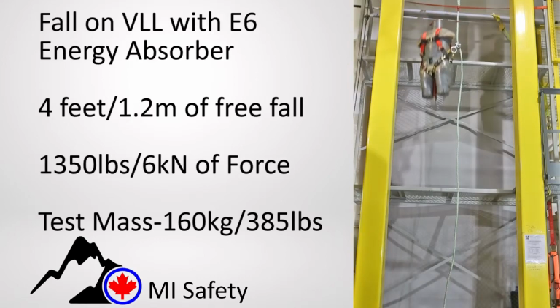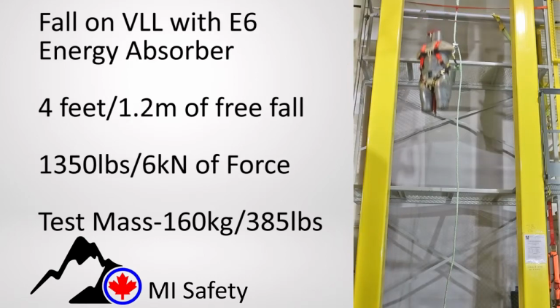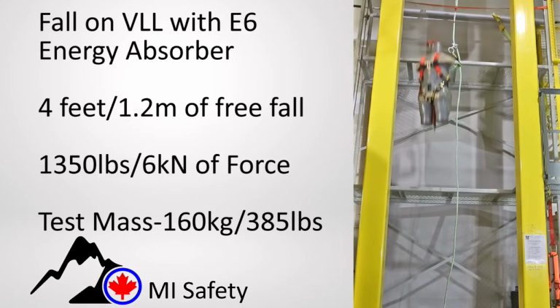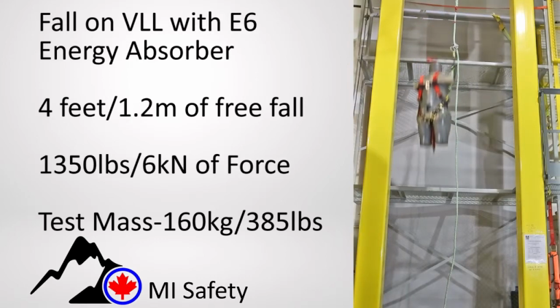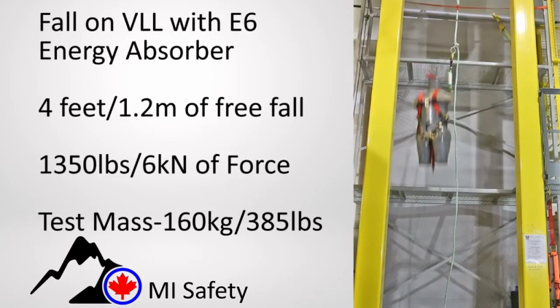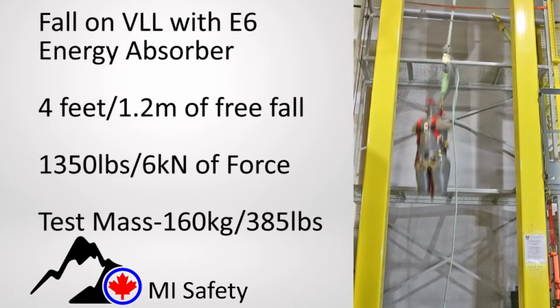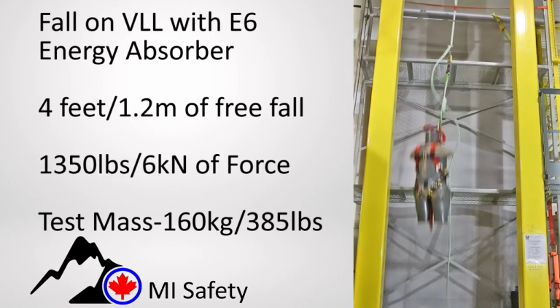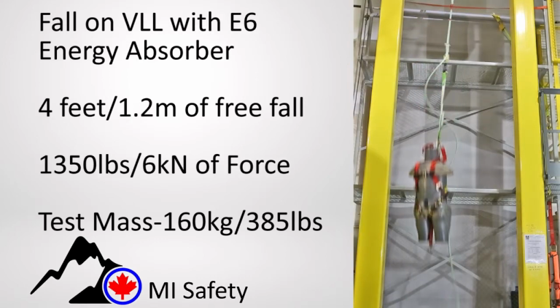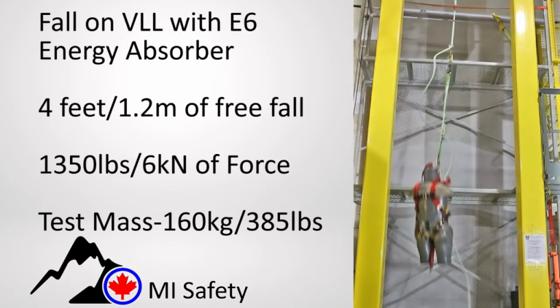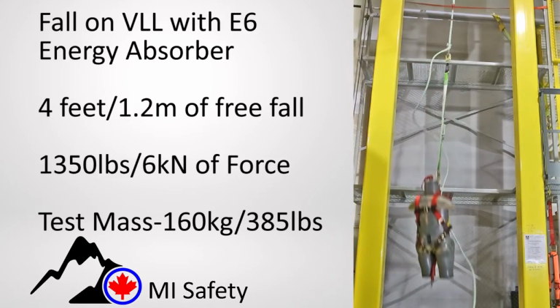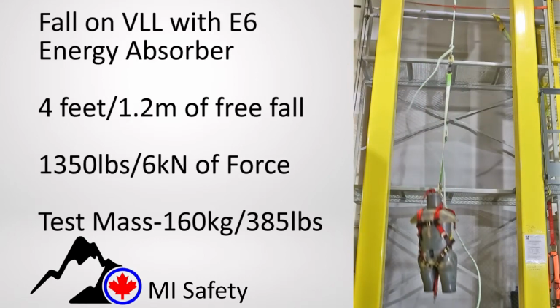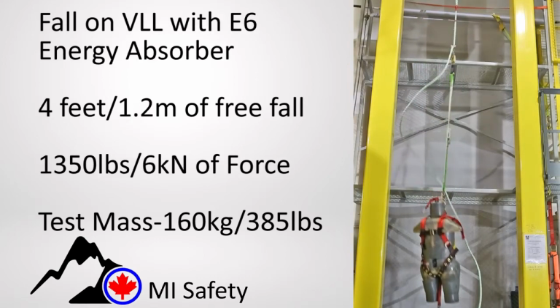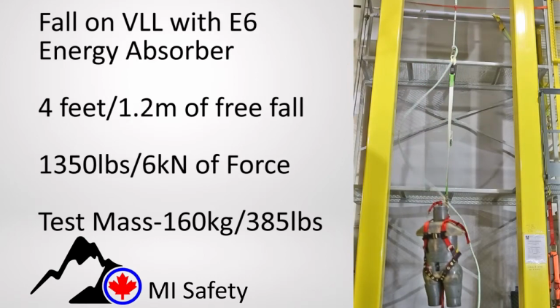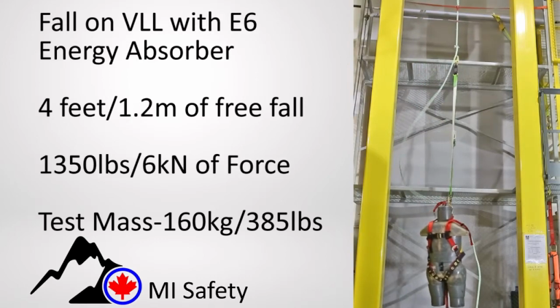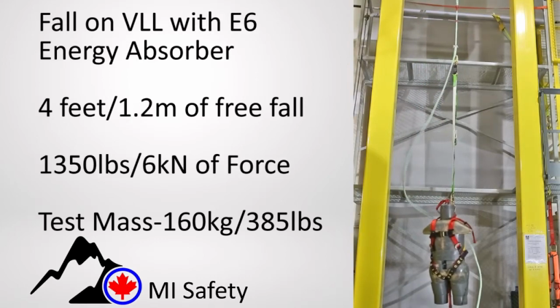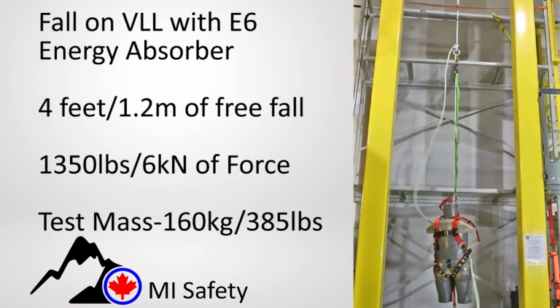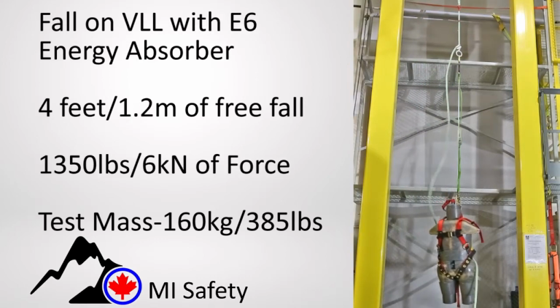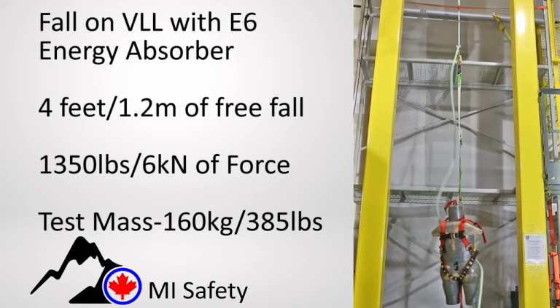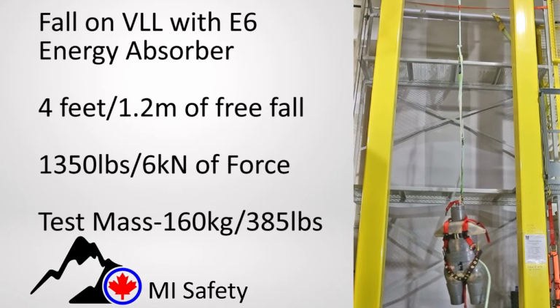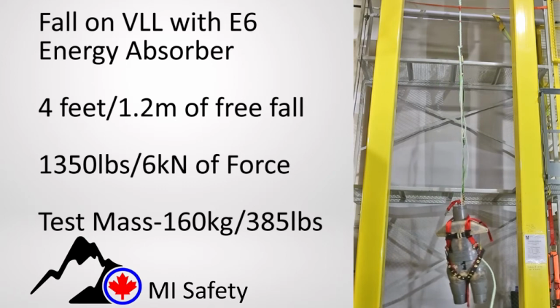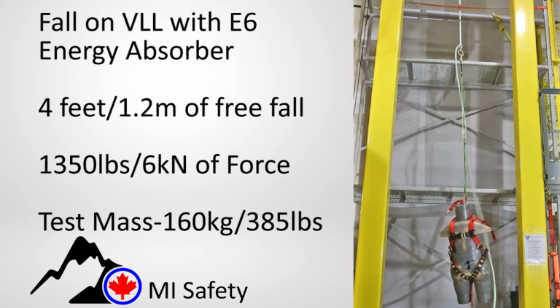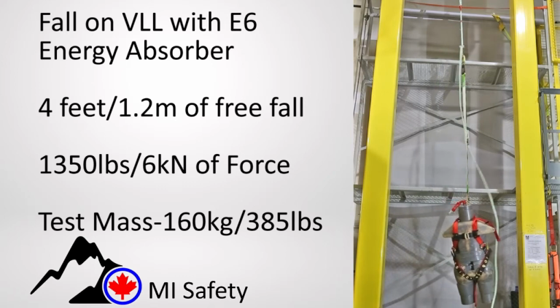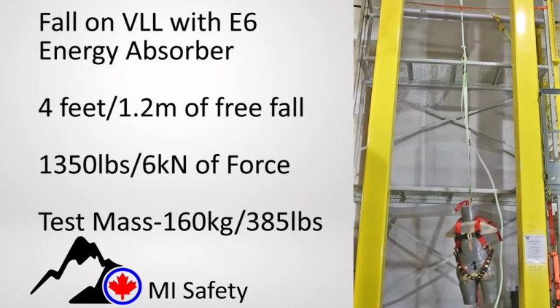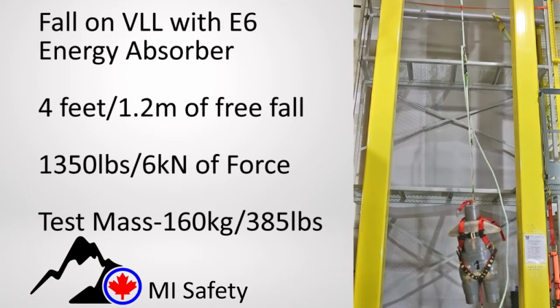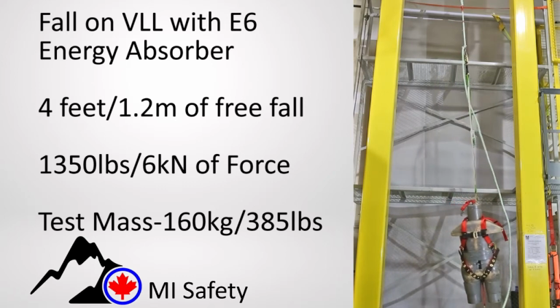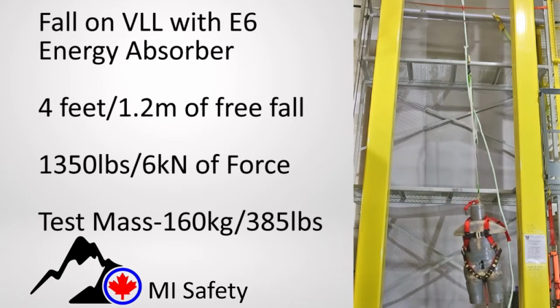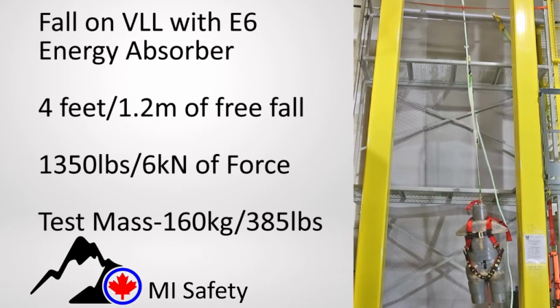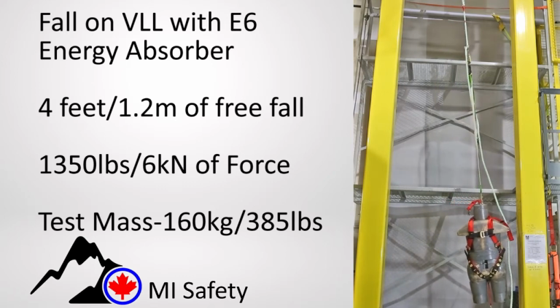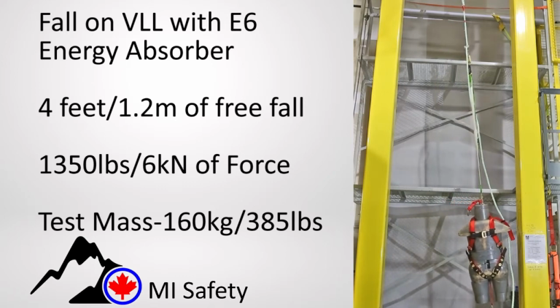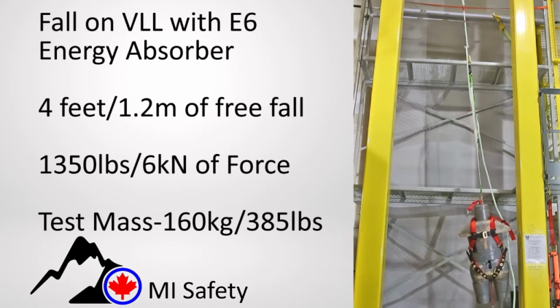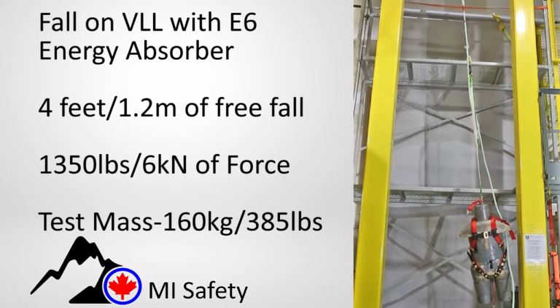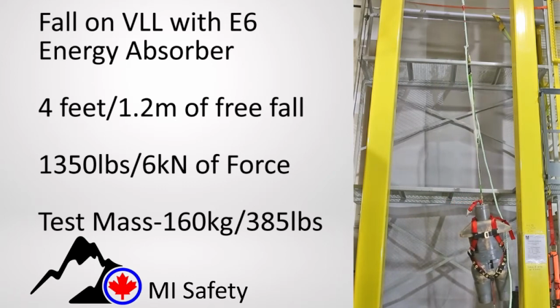This test shows a properly configured fall onto a vertical lifeline. Forces are at the target arrest force.